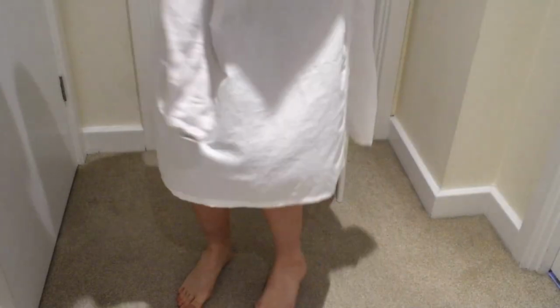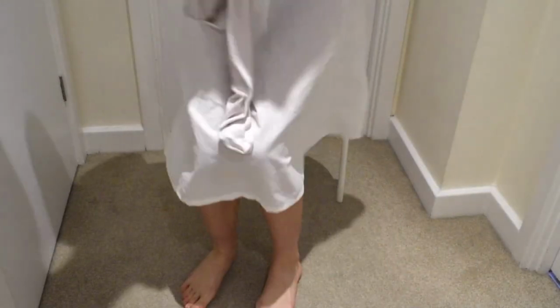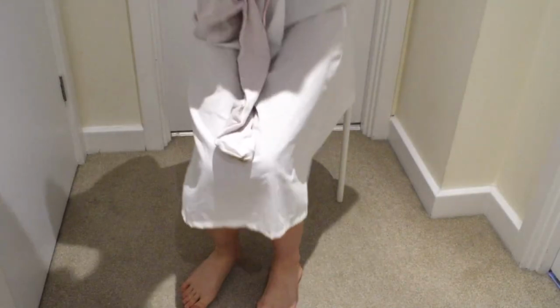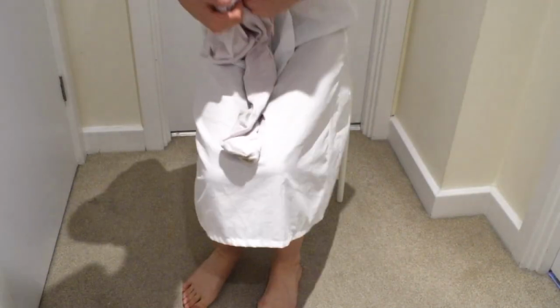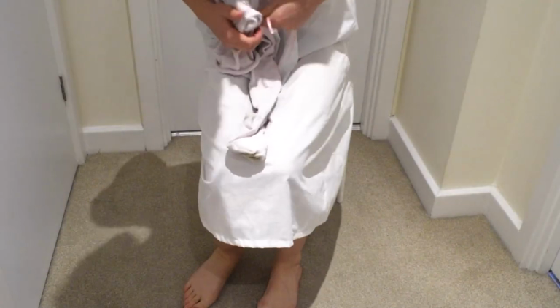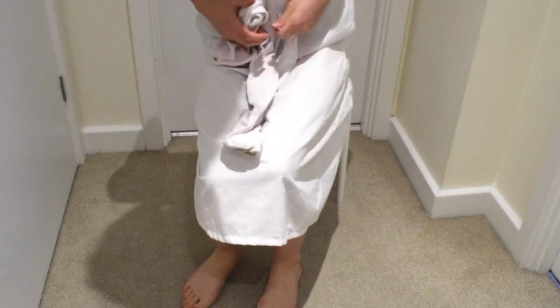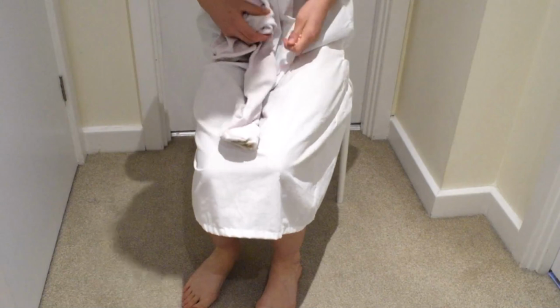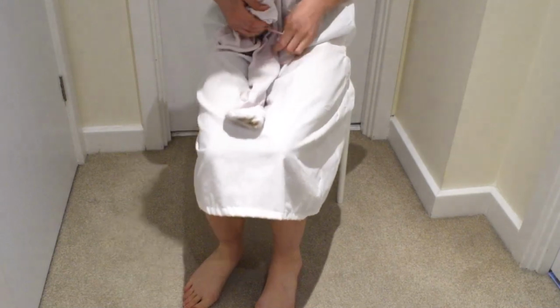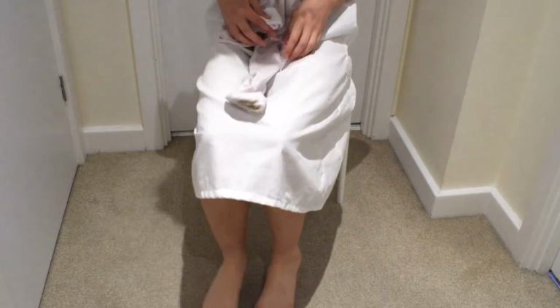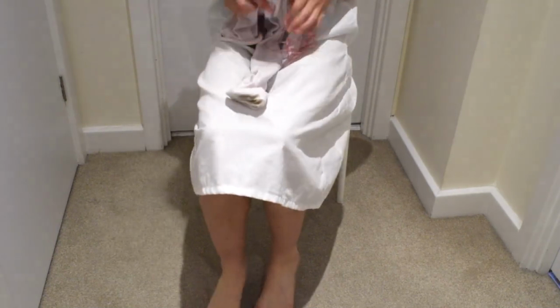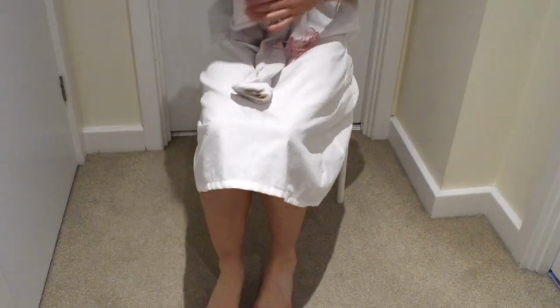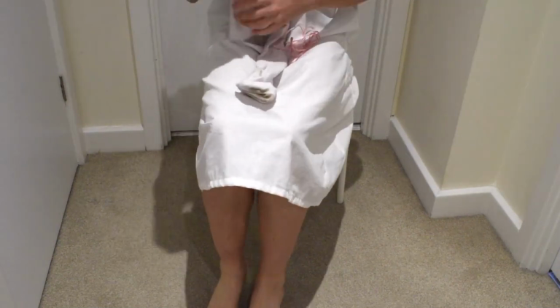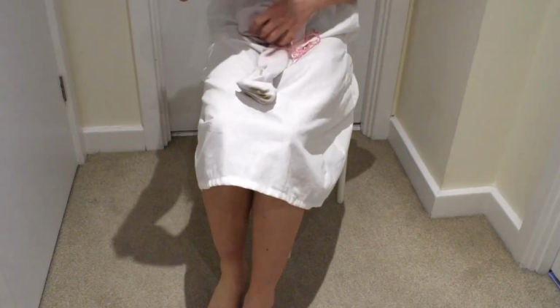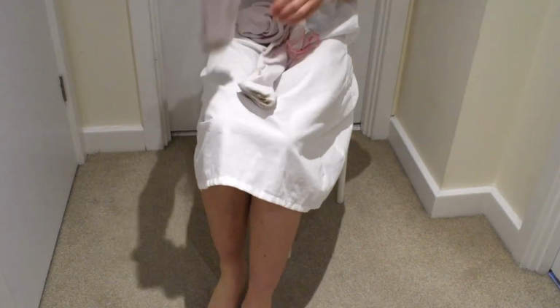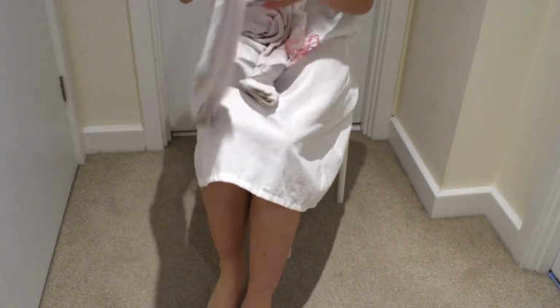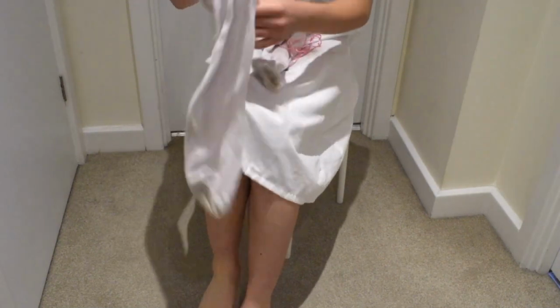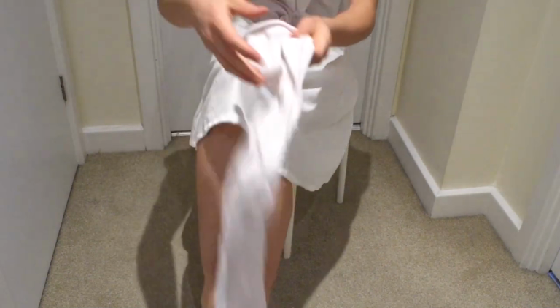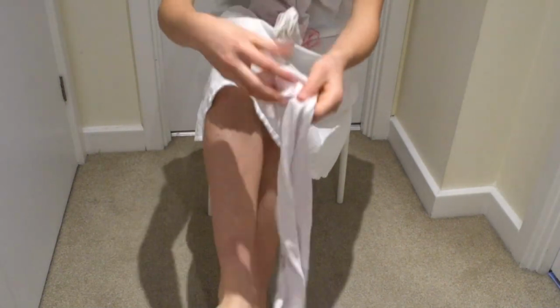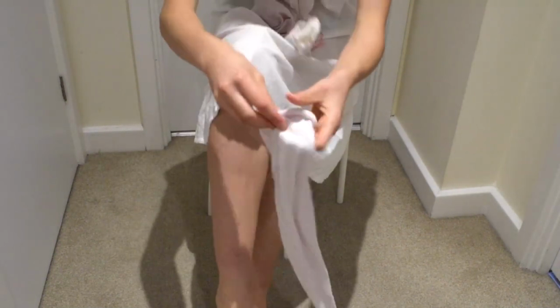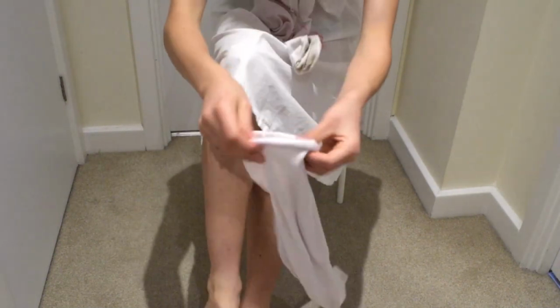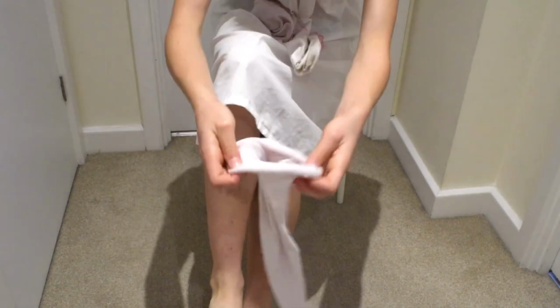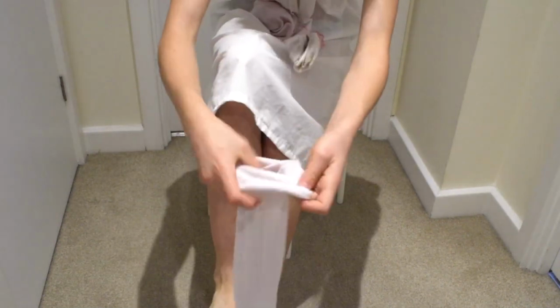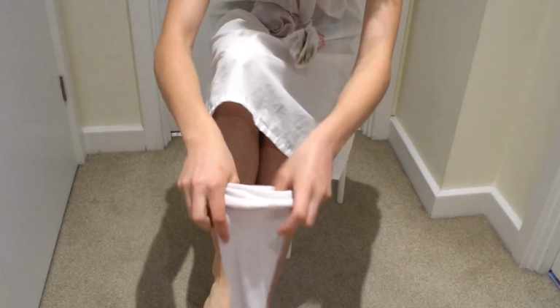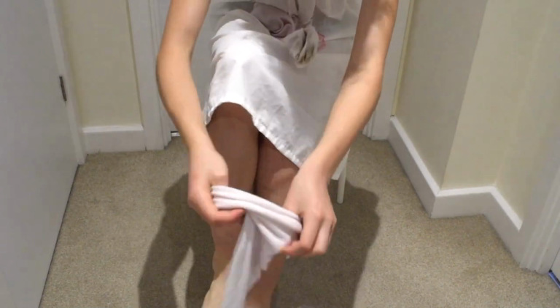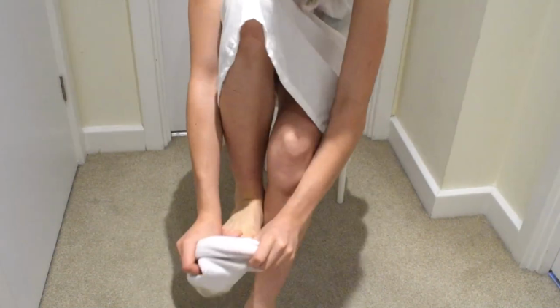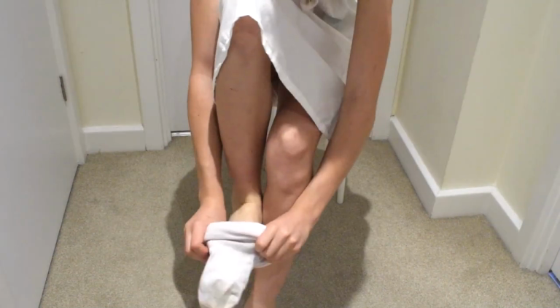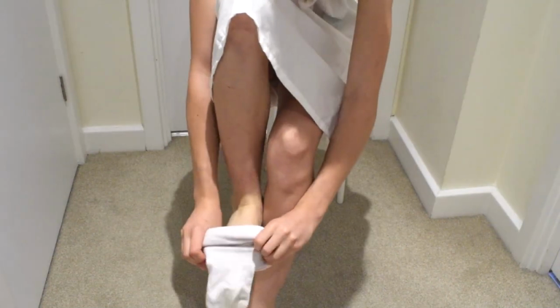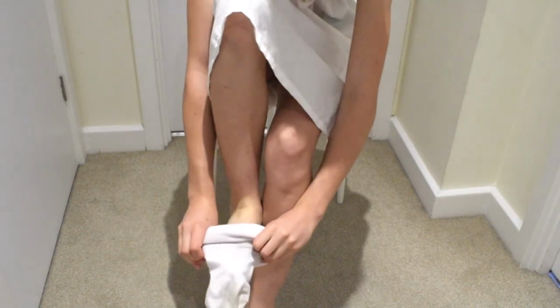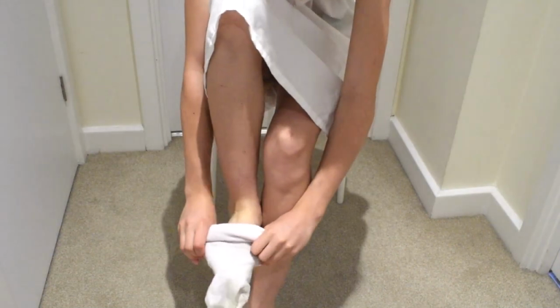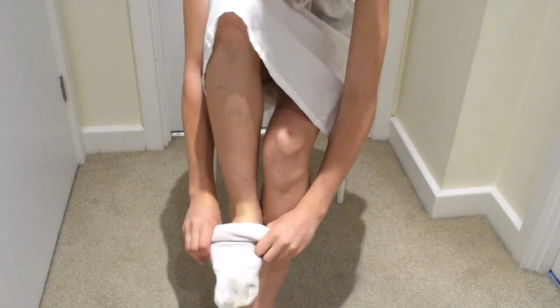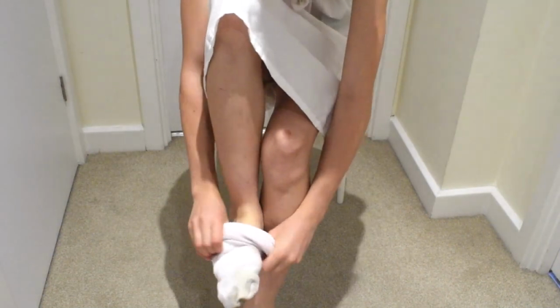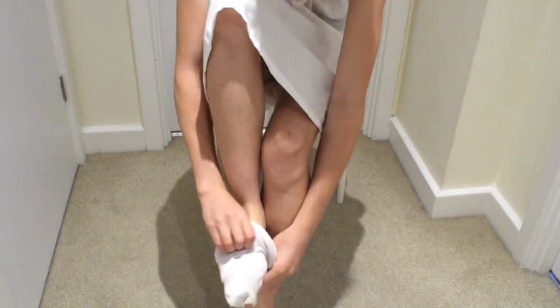Next, long stockings were put on and tied in place below the knee by ribbon garters.